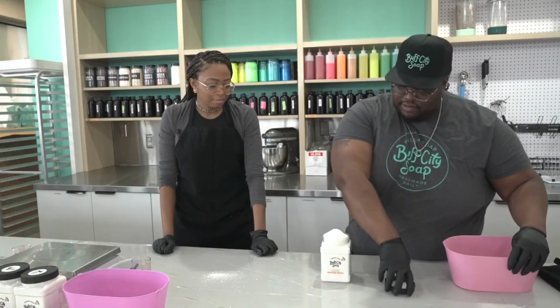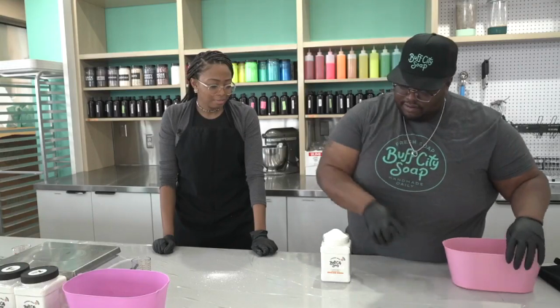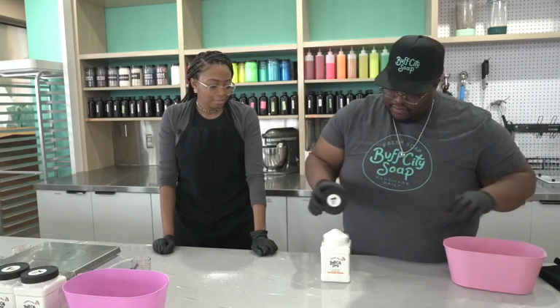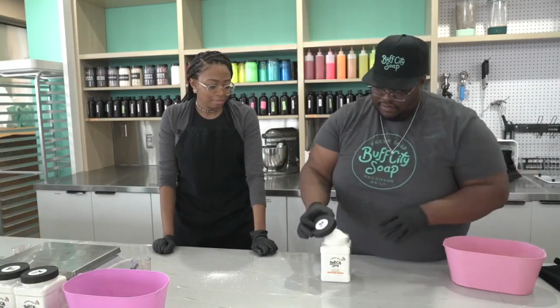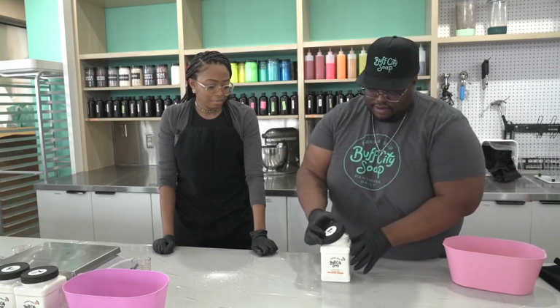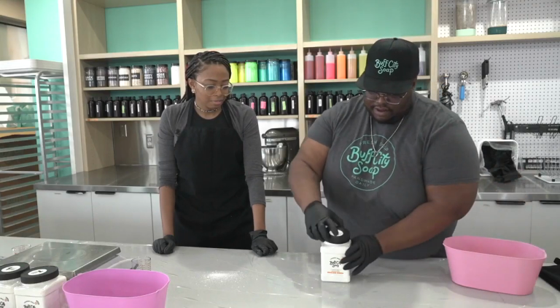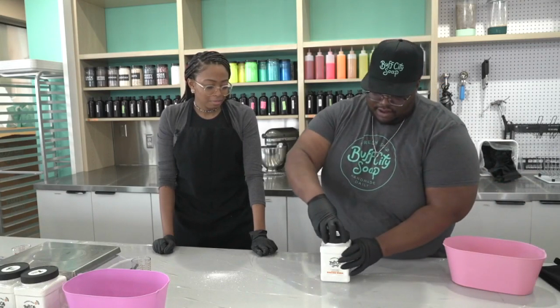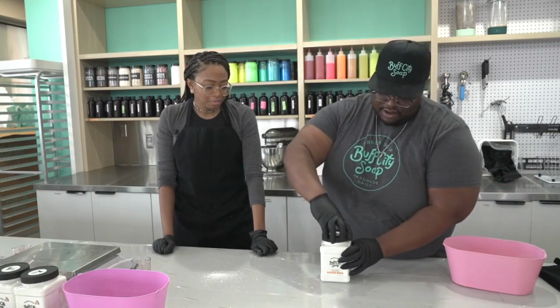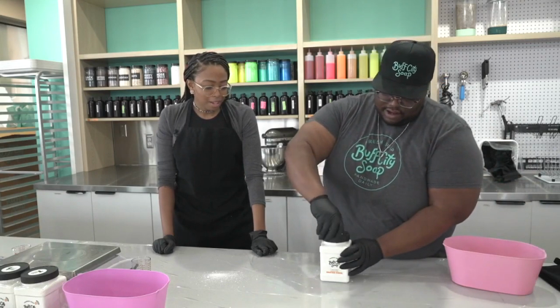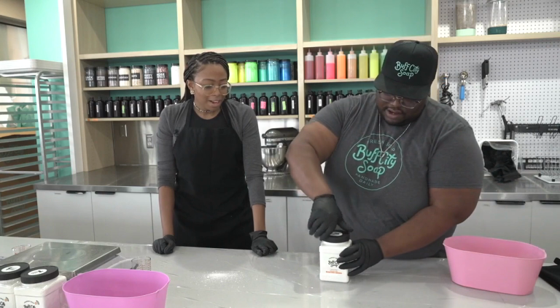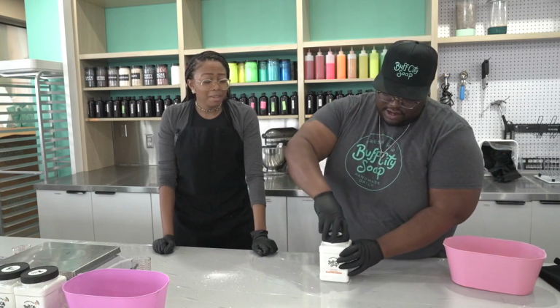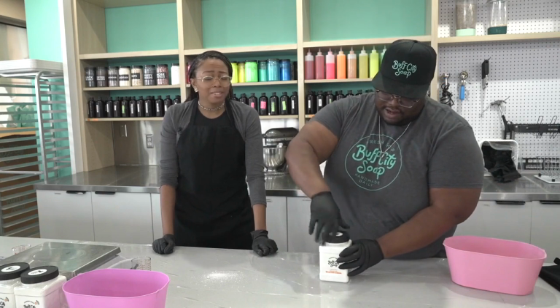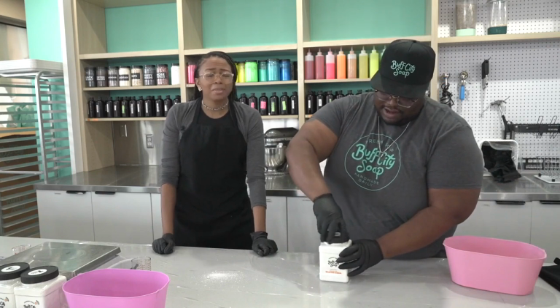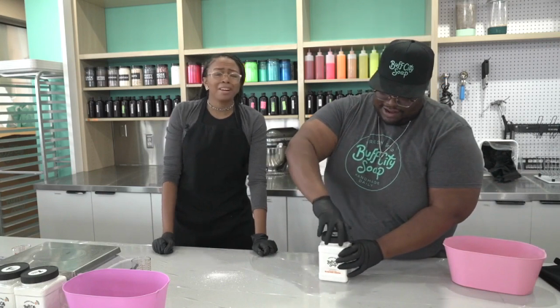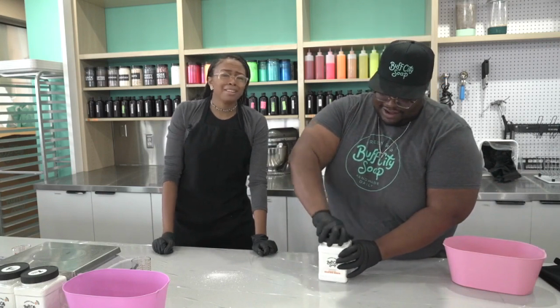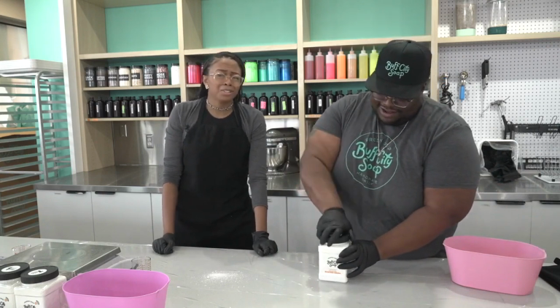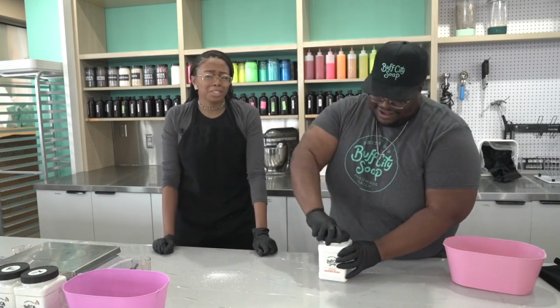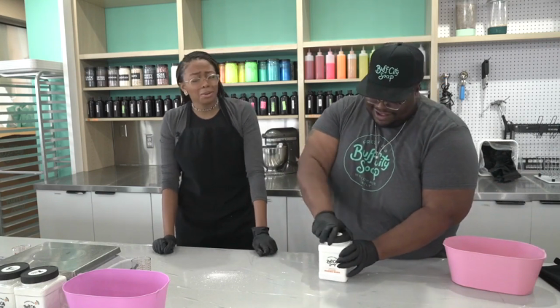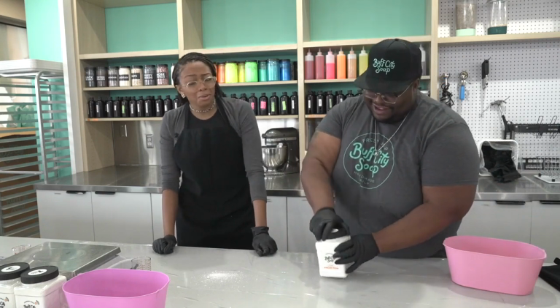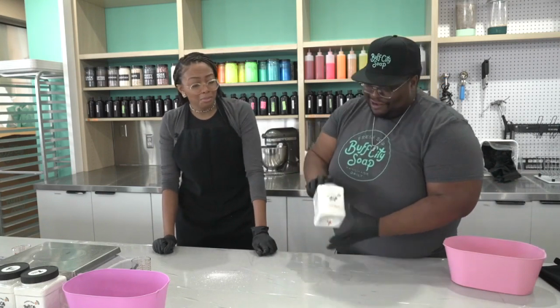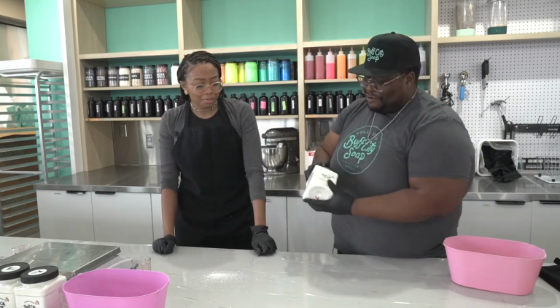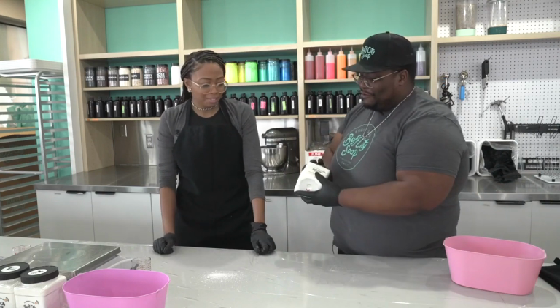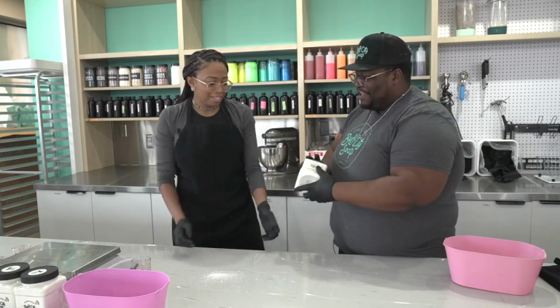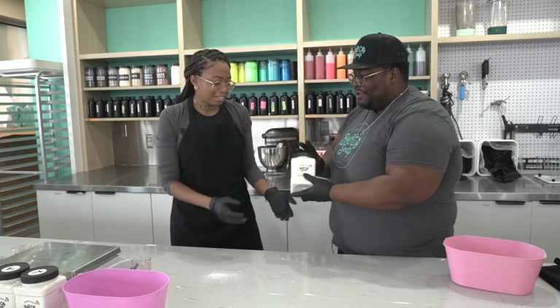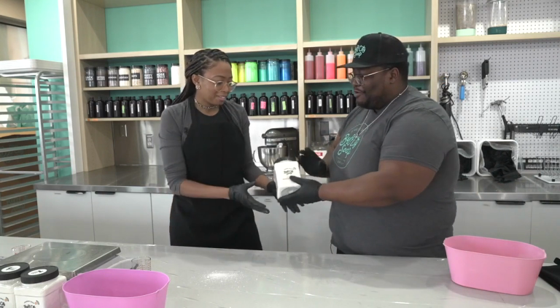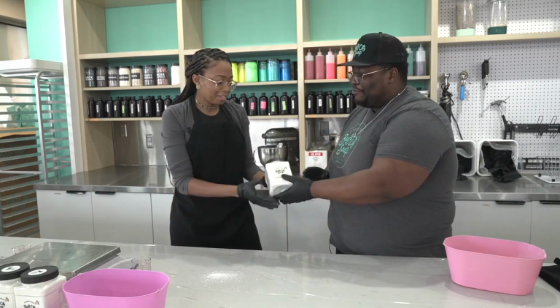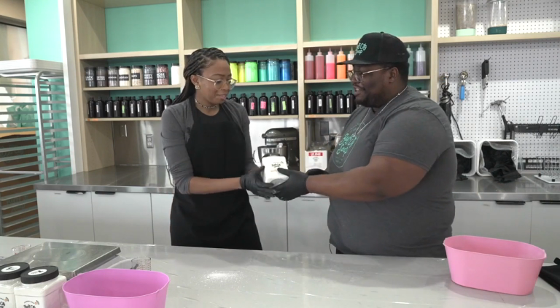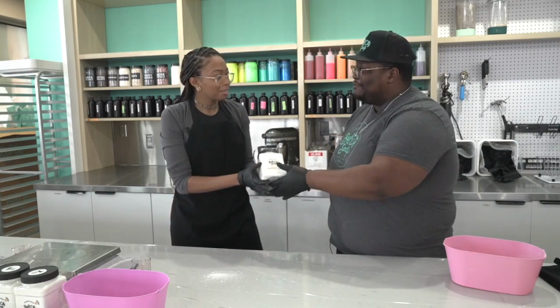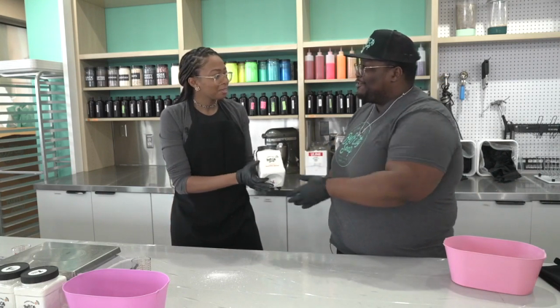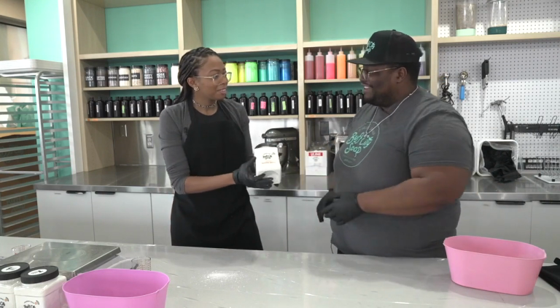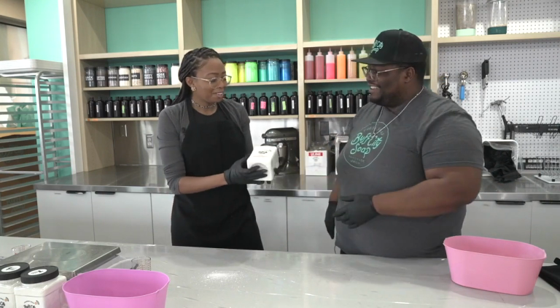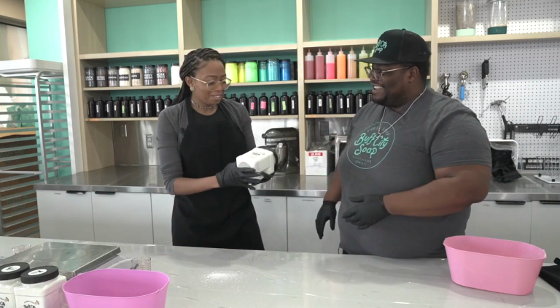For Fox 47 News, I made some laundry soap. I'm your neighborhood reporter, Tiana Jenkins.